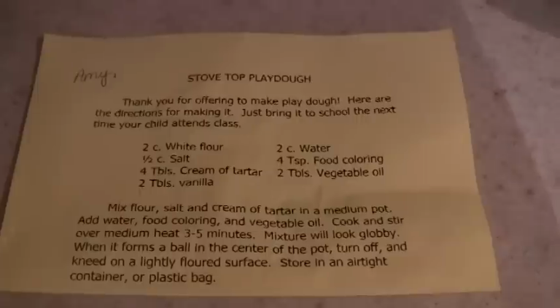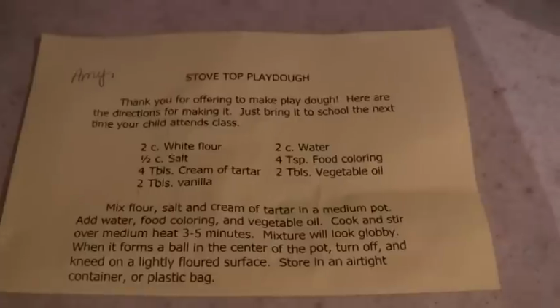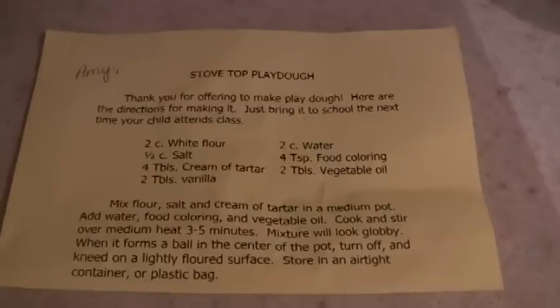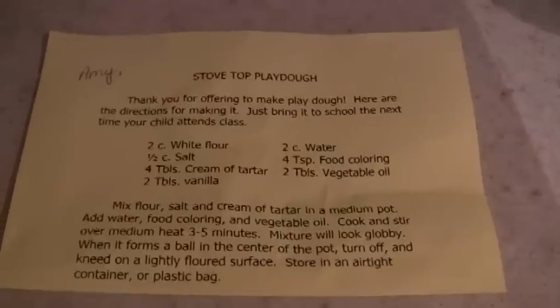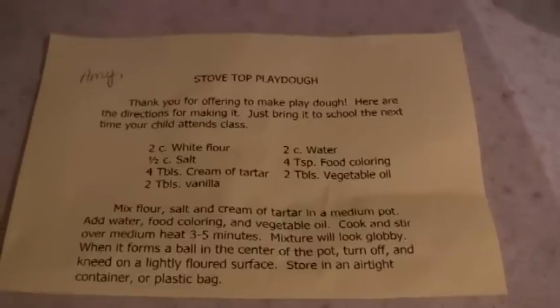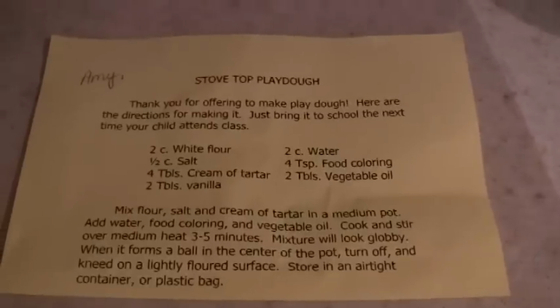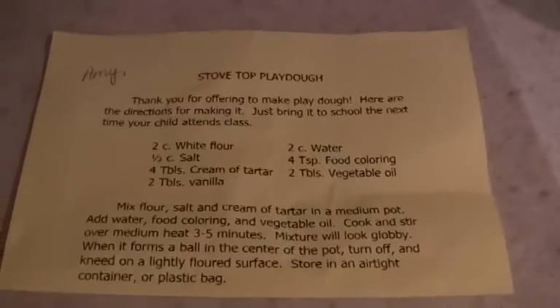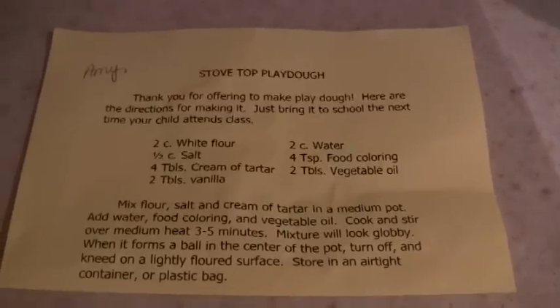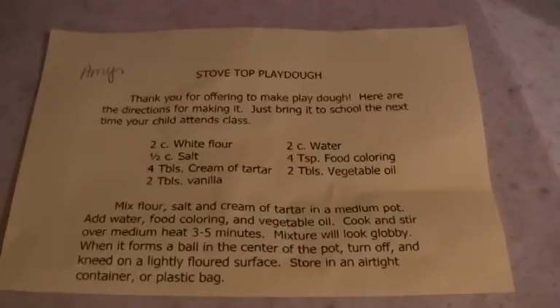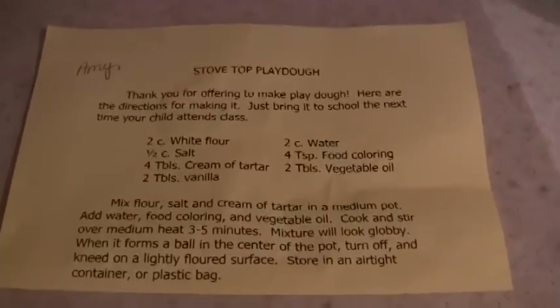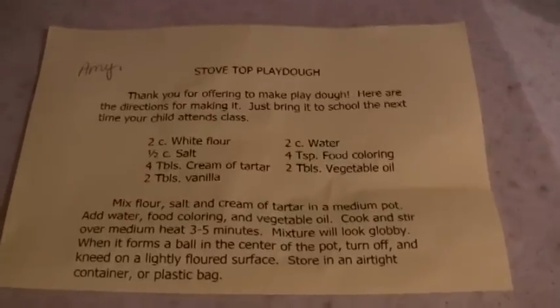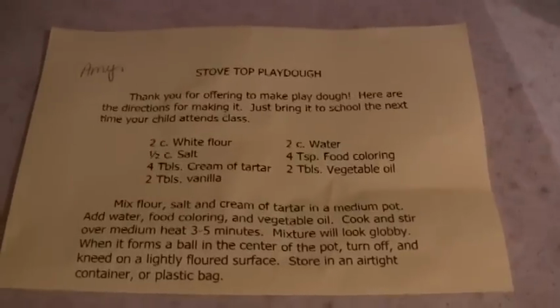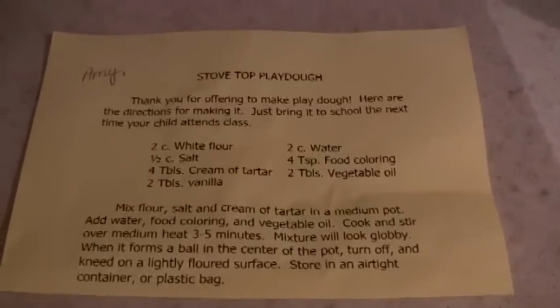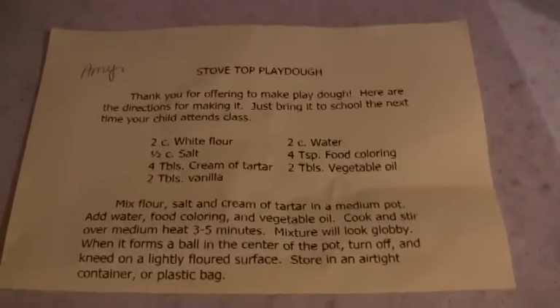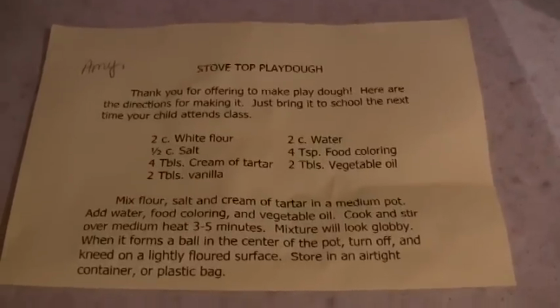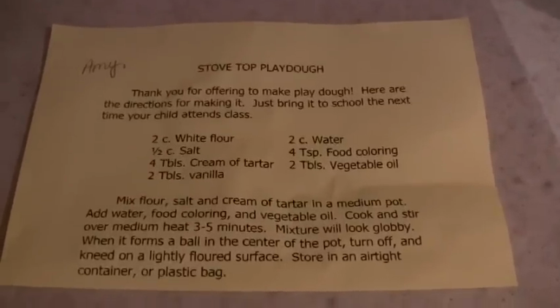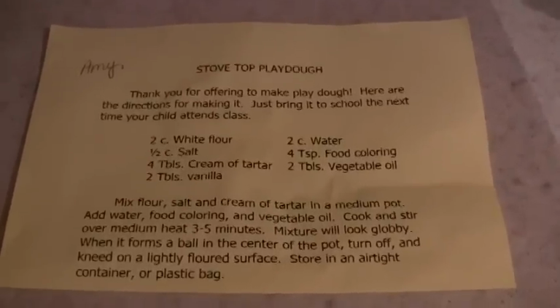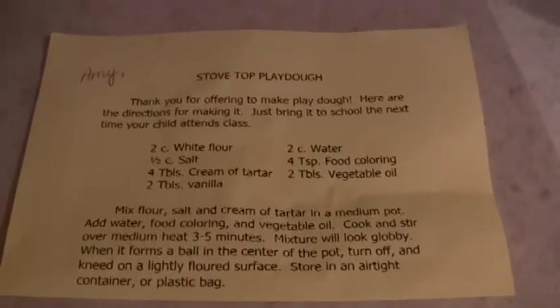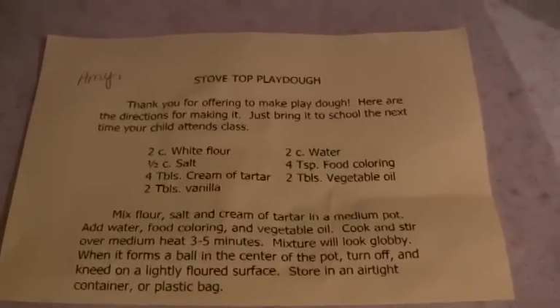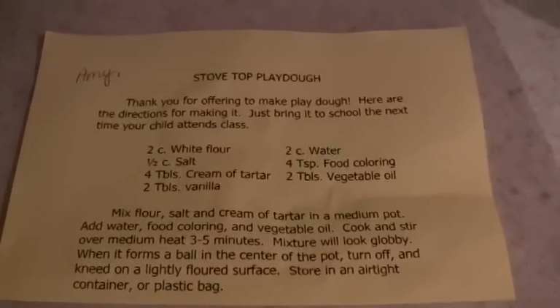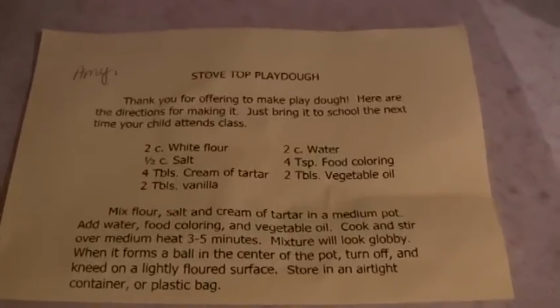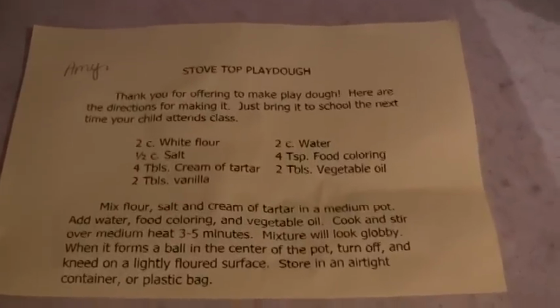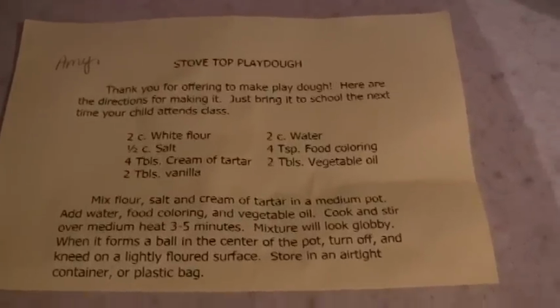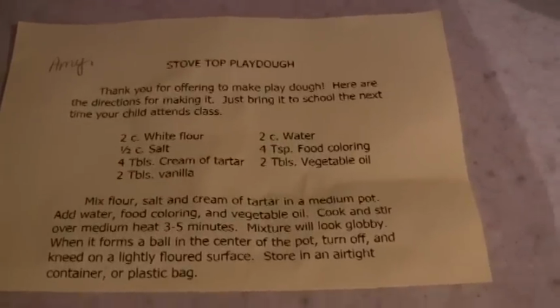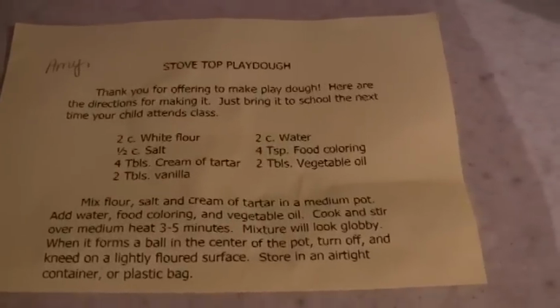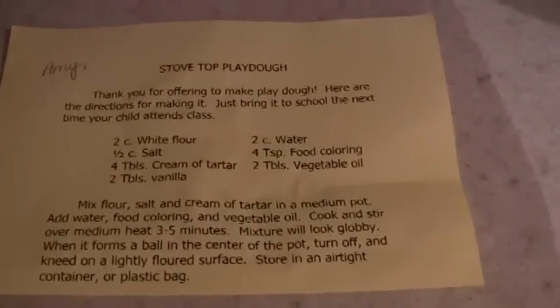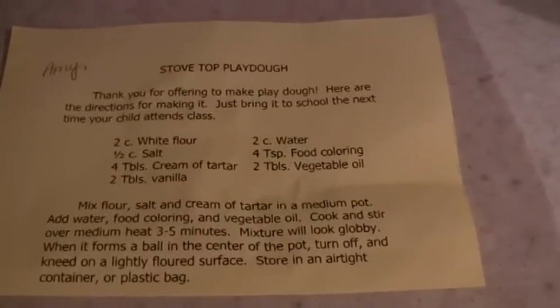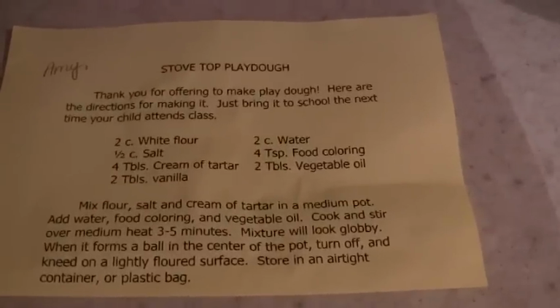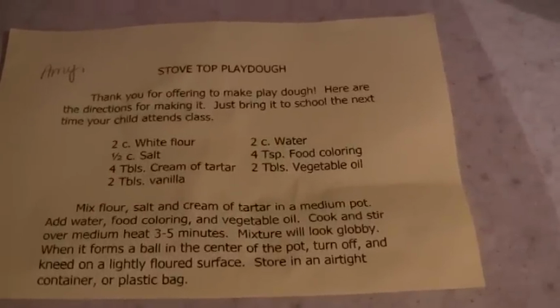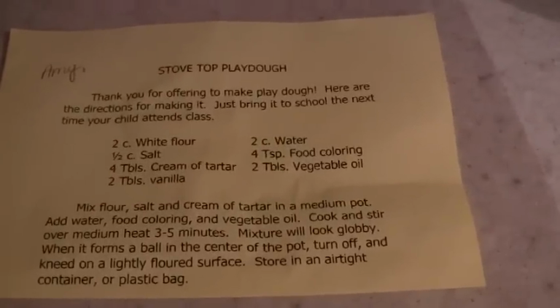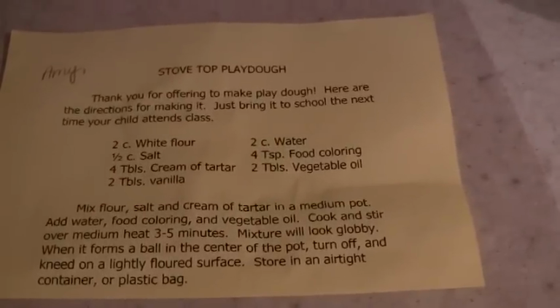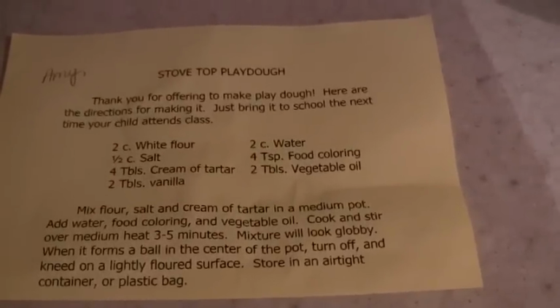Tonight we're making stovetop play-doh. It's for Henry's school, for preschool. Each parent takes a turn in making it.